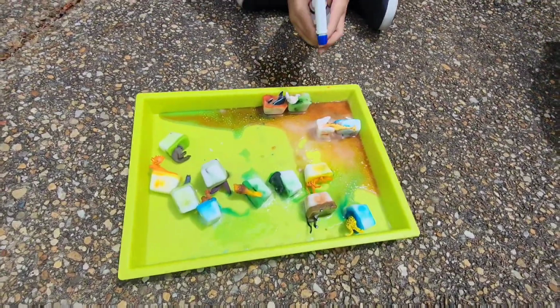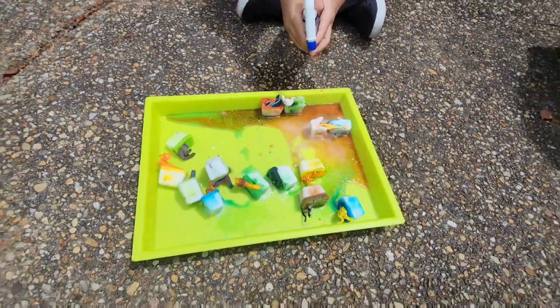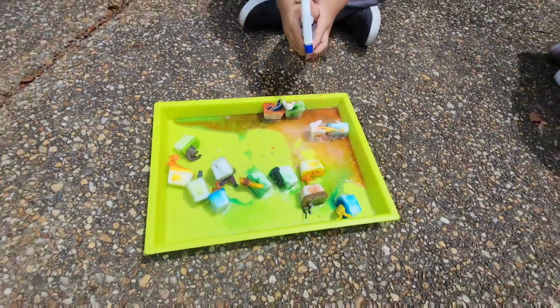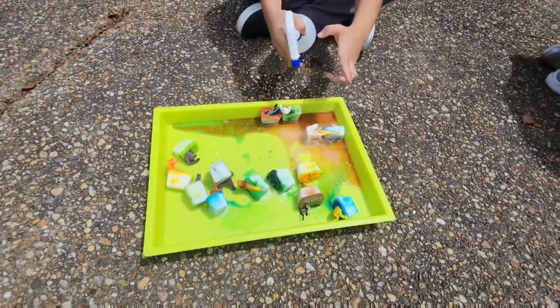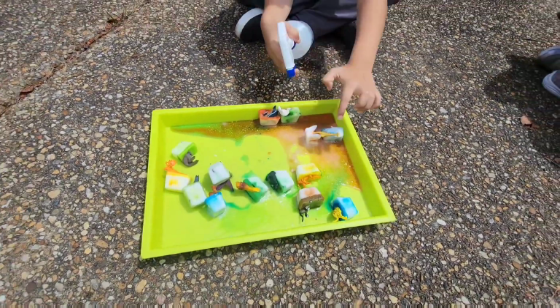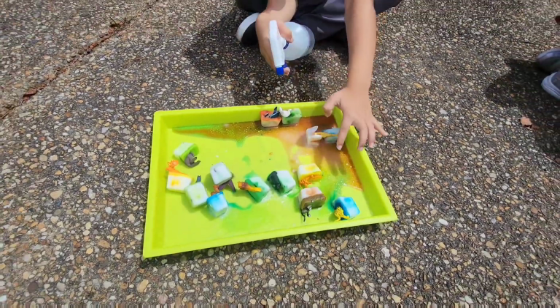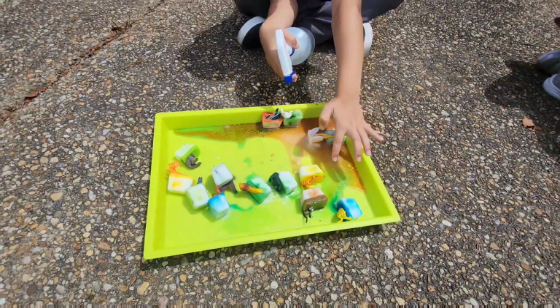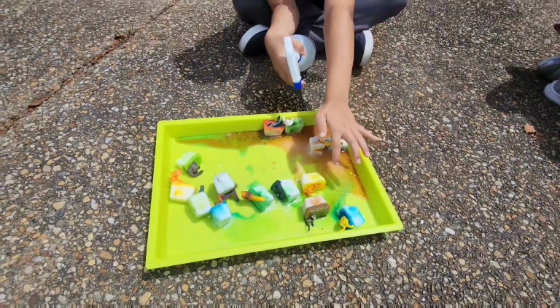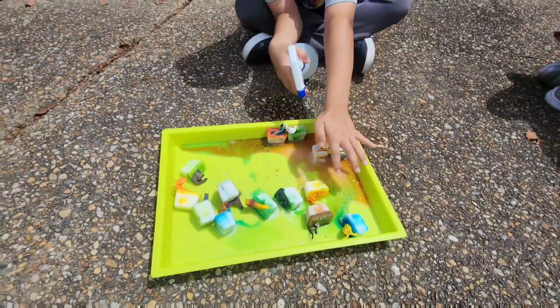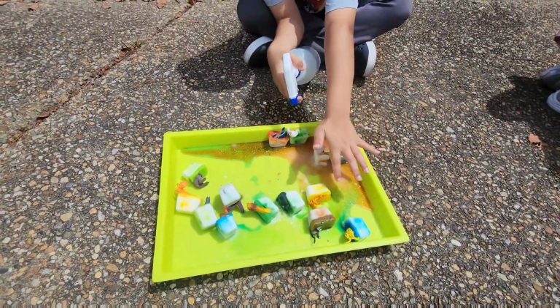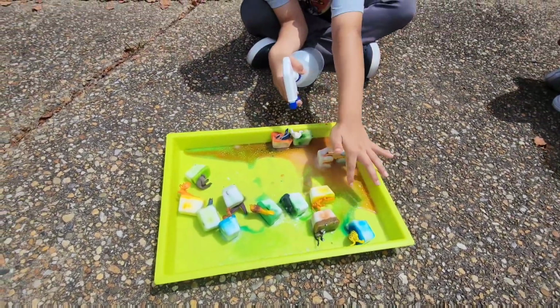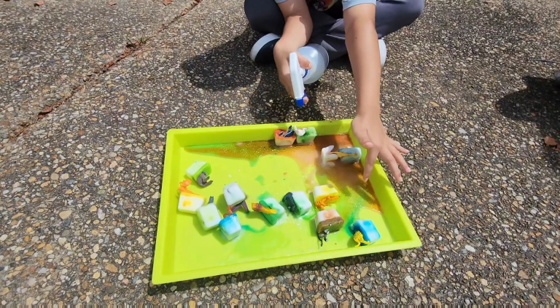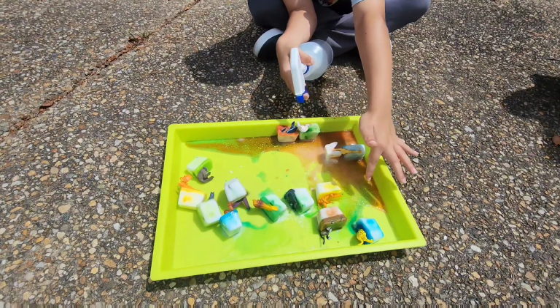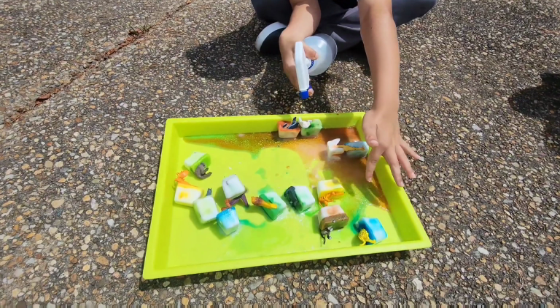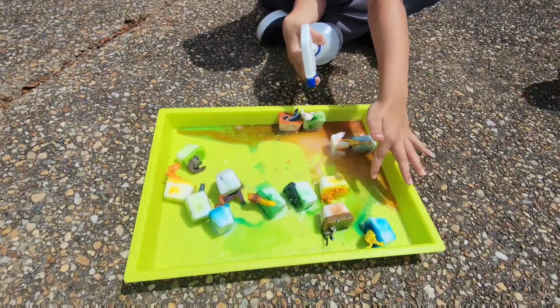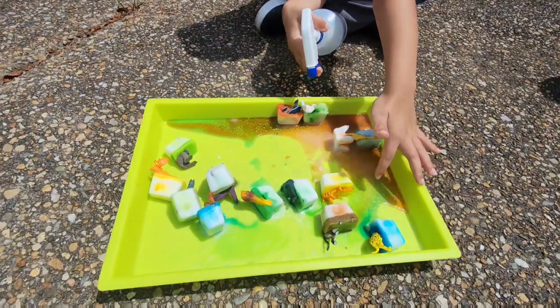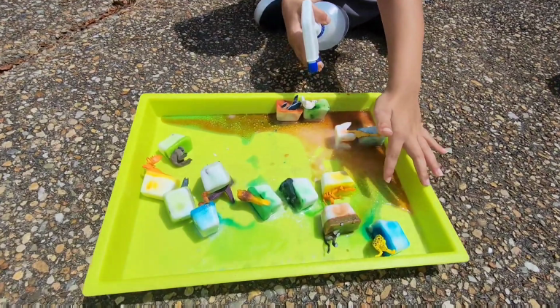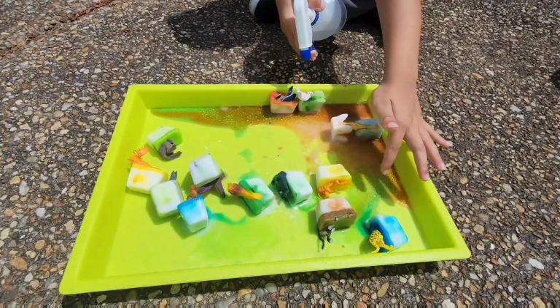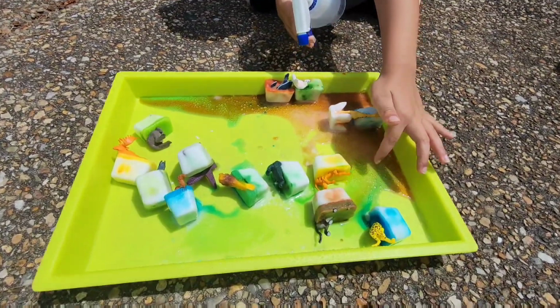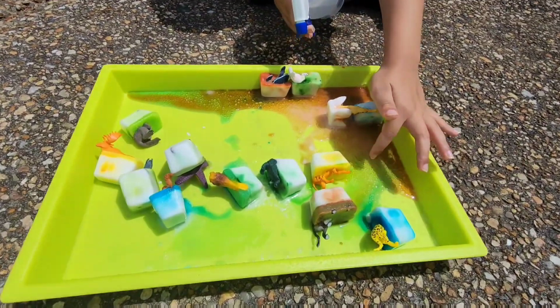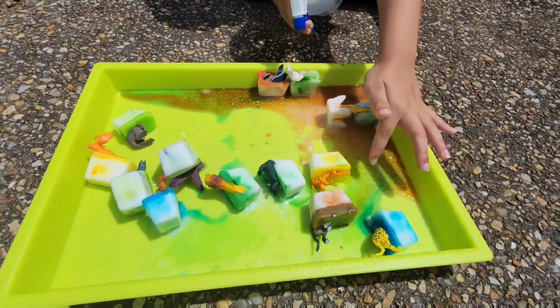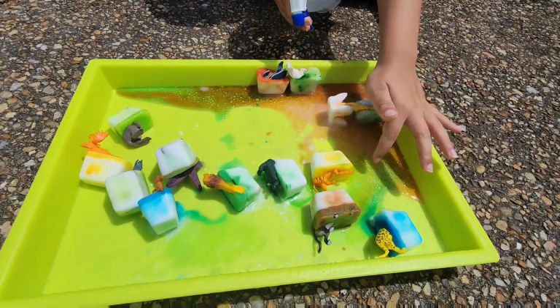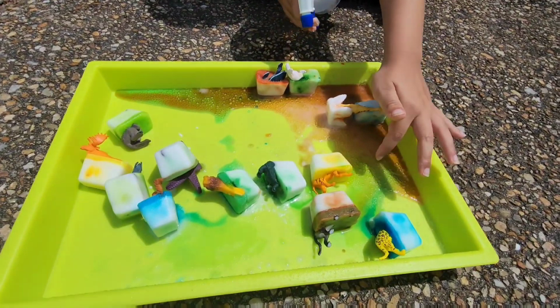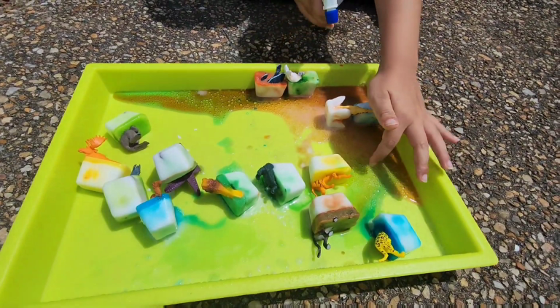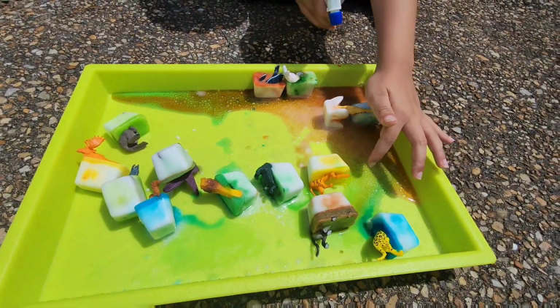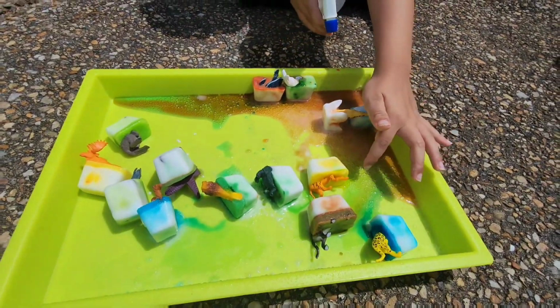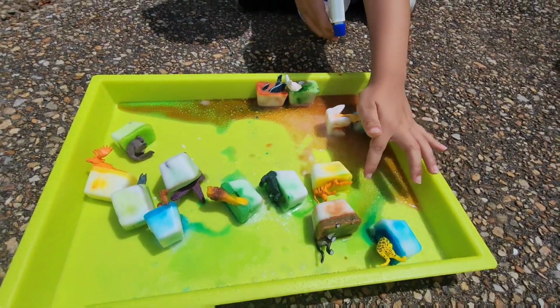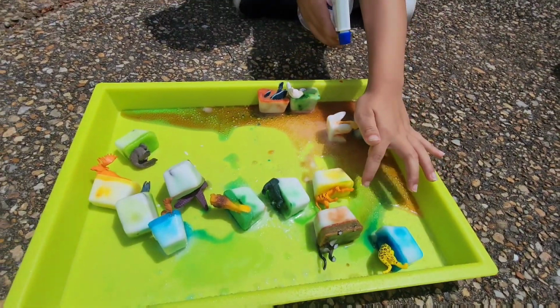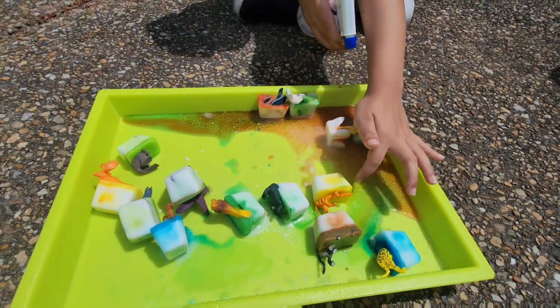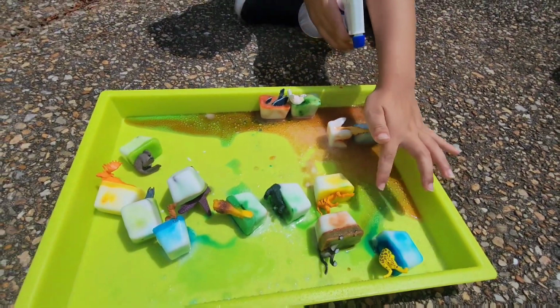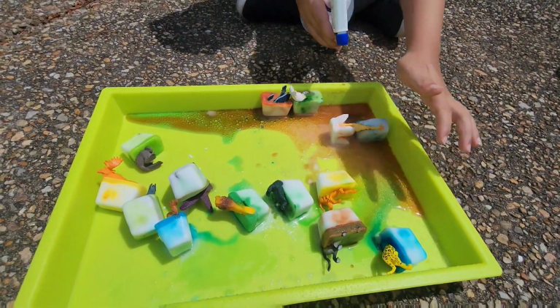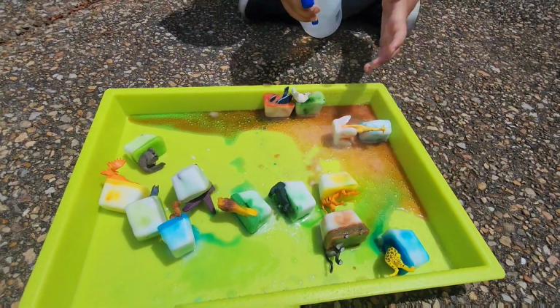It's a rainbow! Wow, the colors are mixing together.